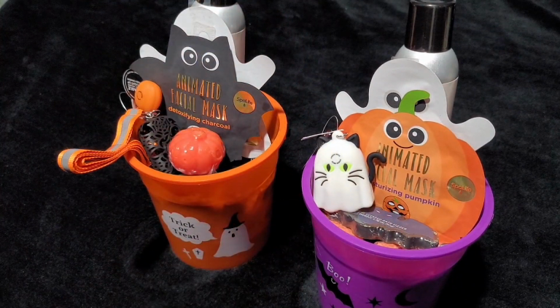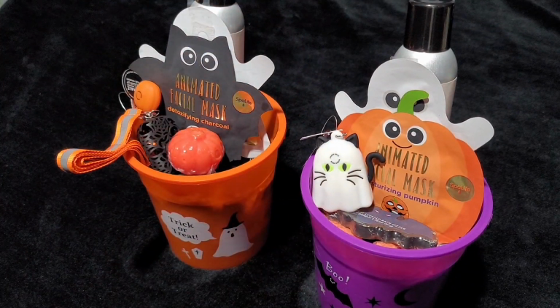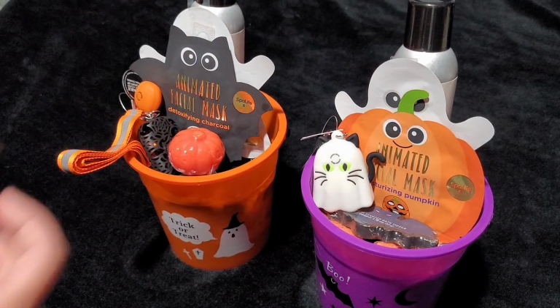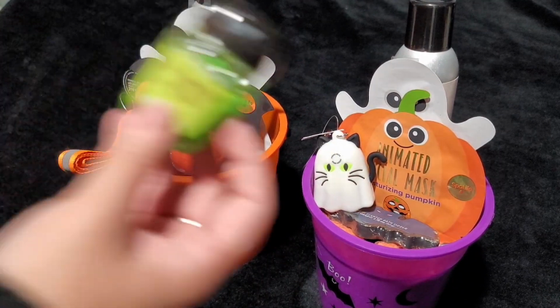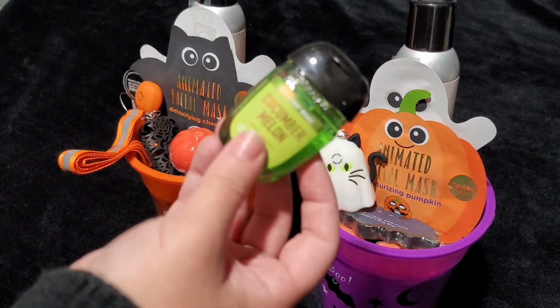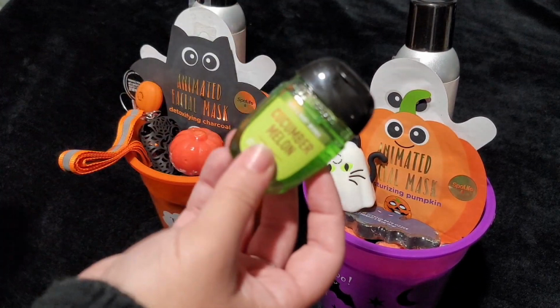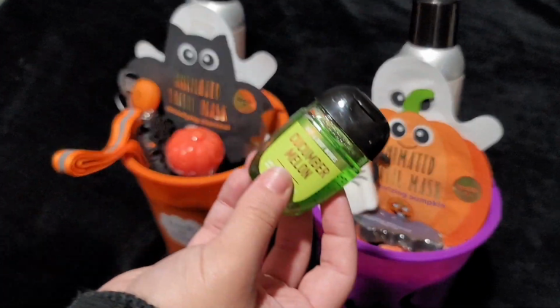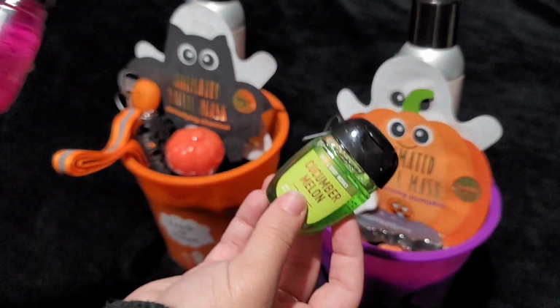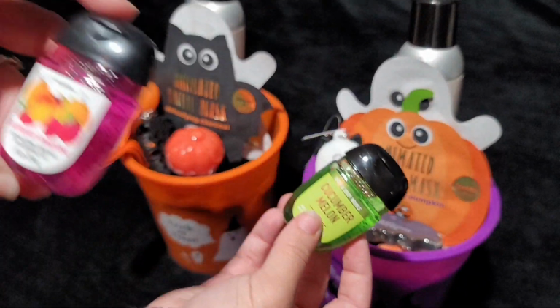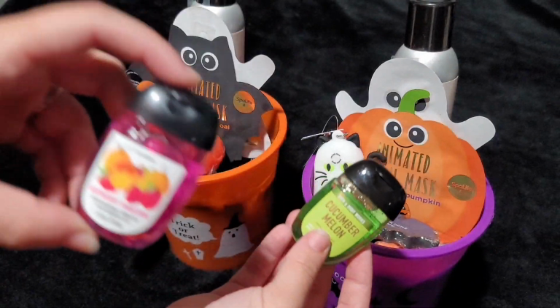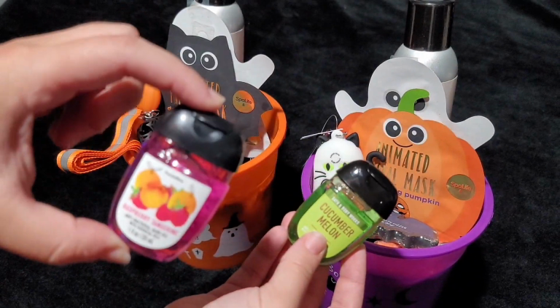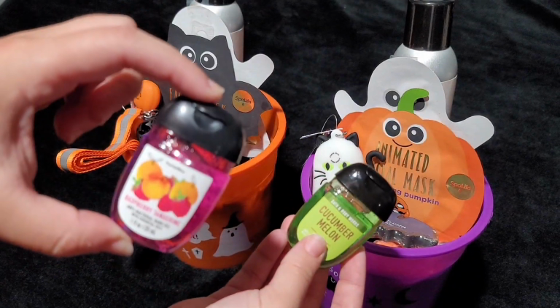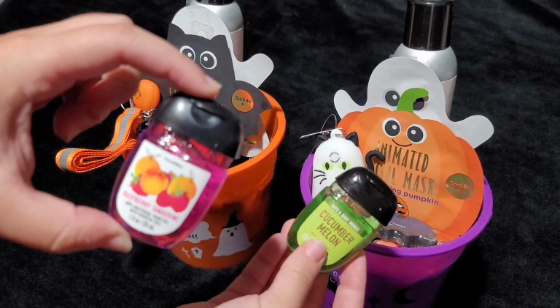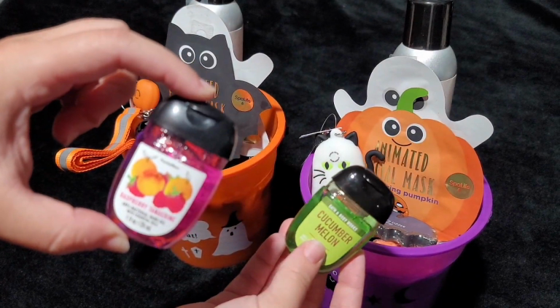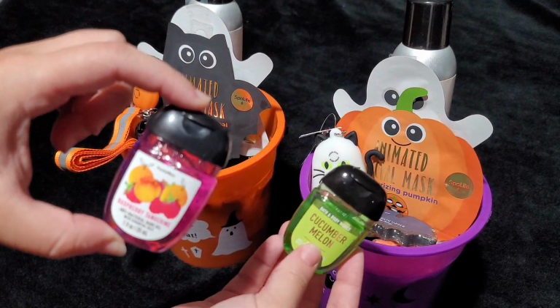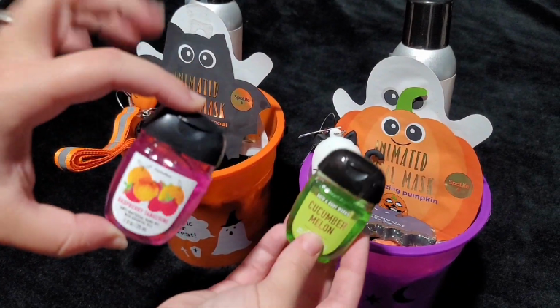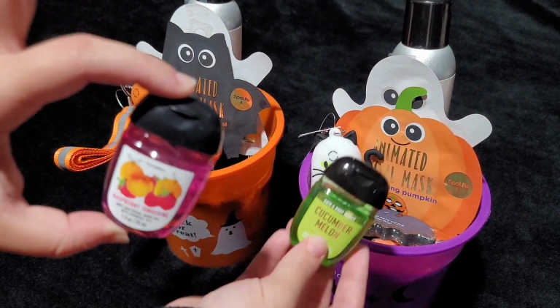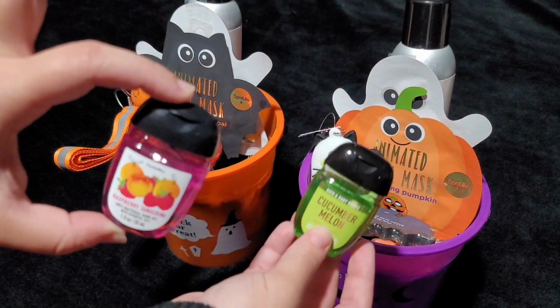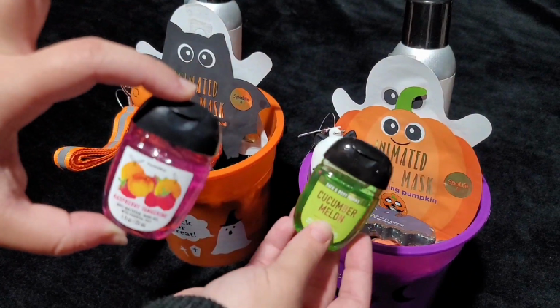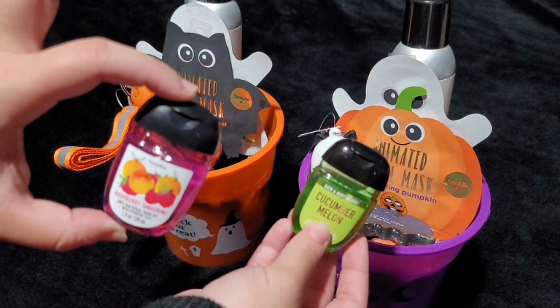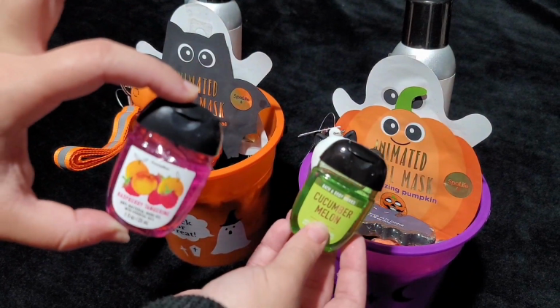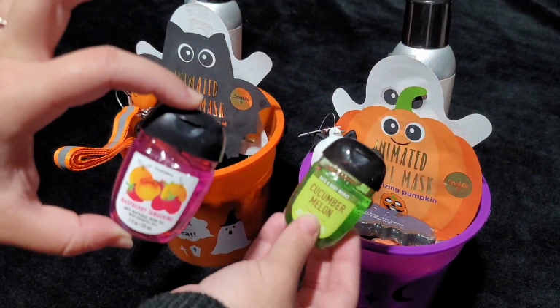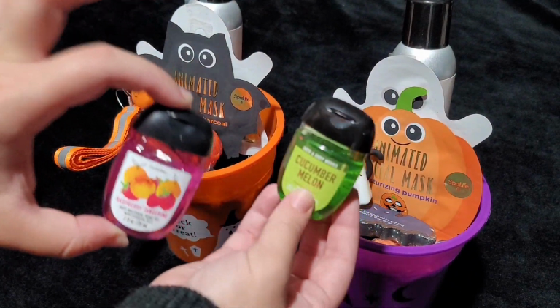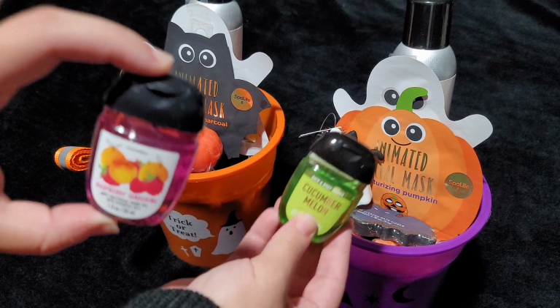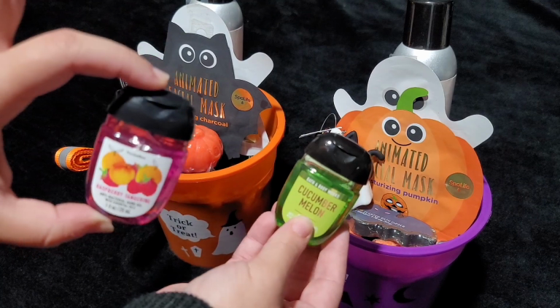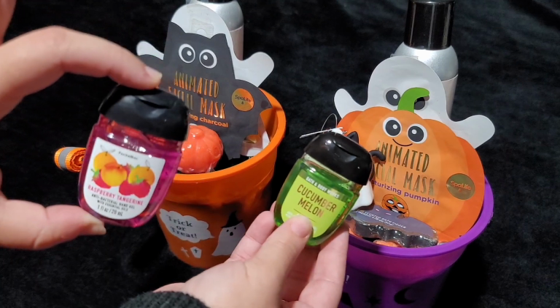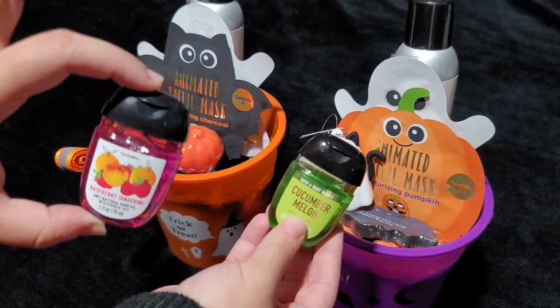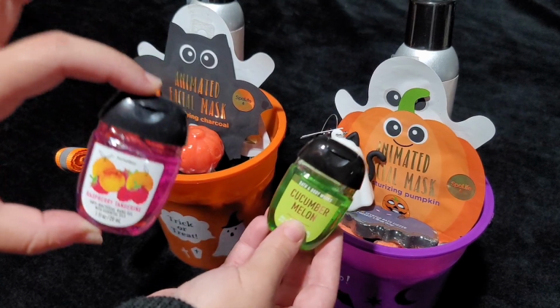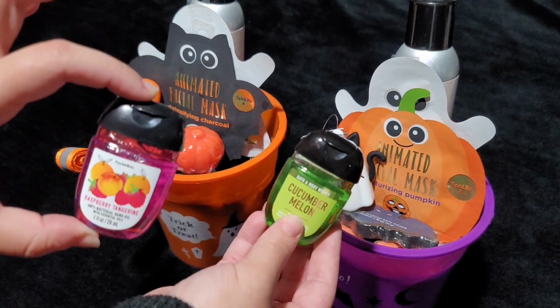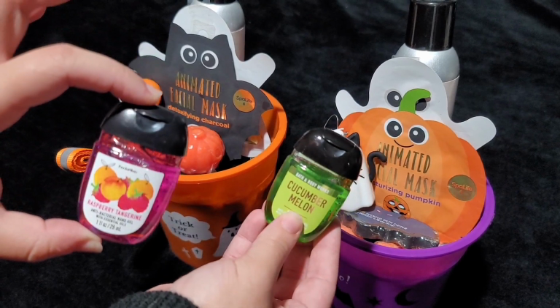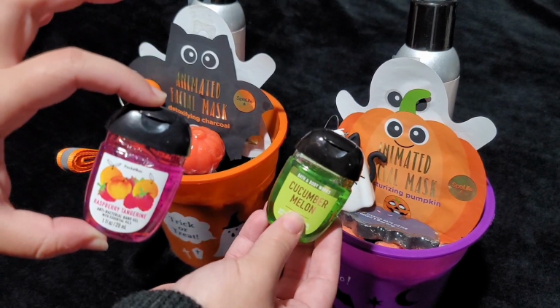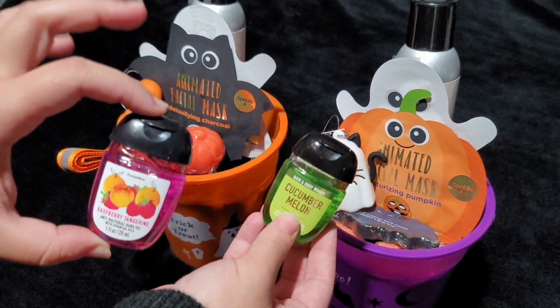Of course, can't have hand sanitizer holders without hand sanitizer. These are also from Bath and Body Works.